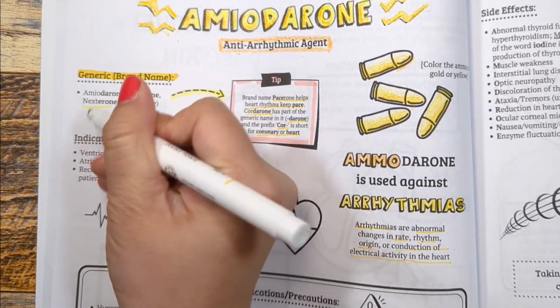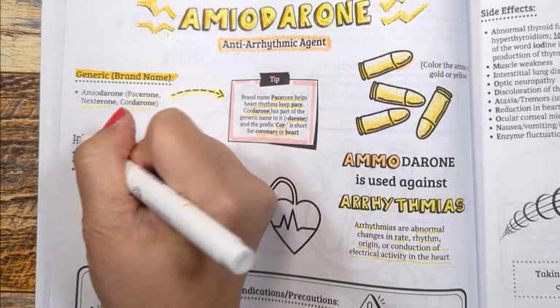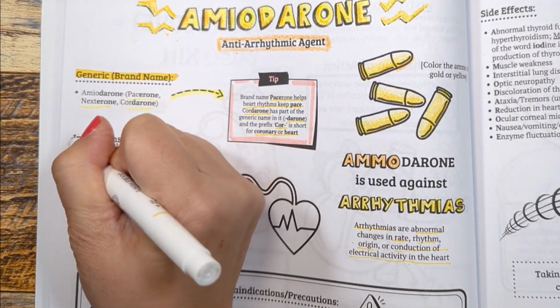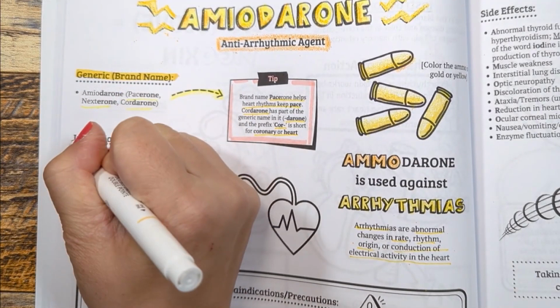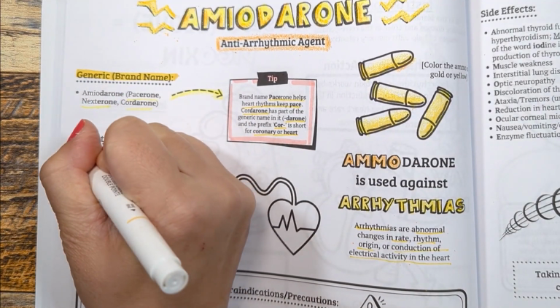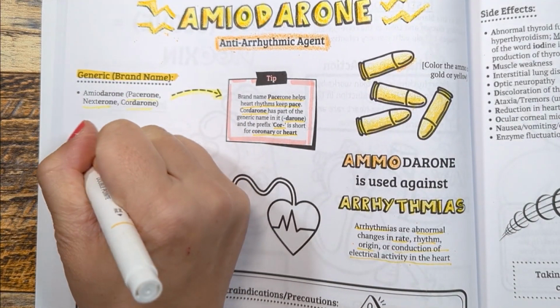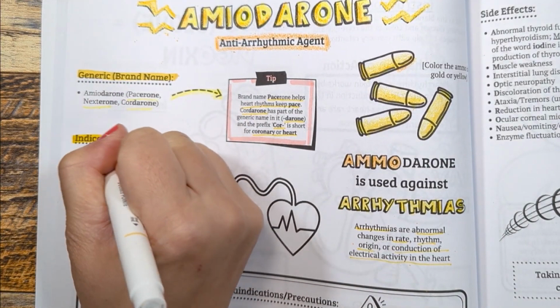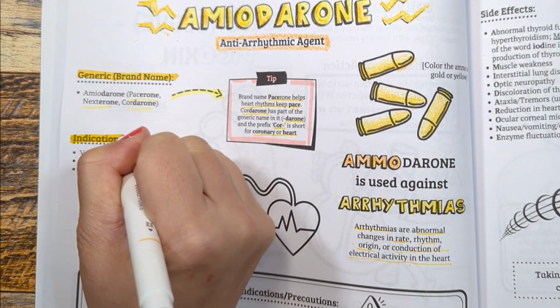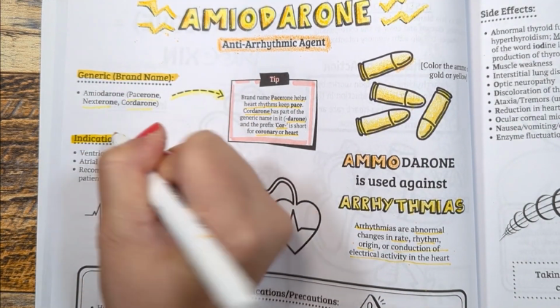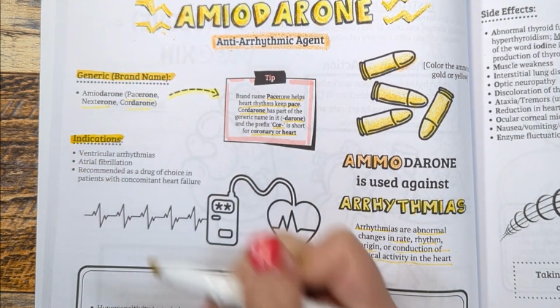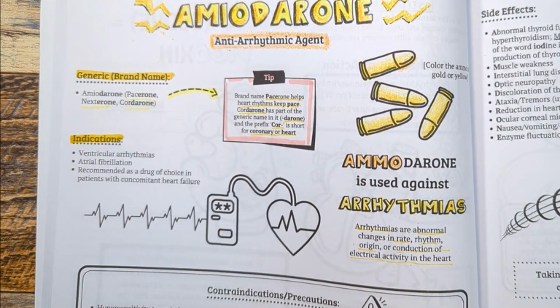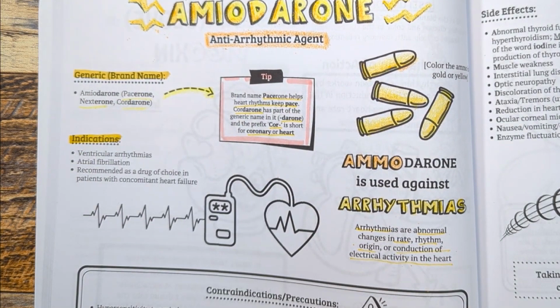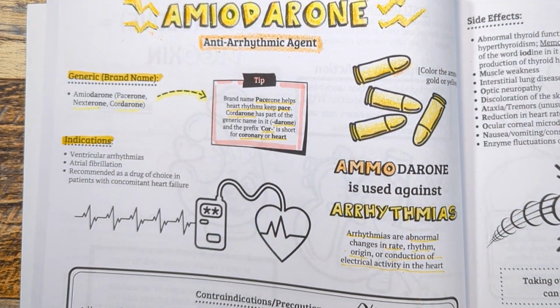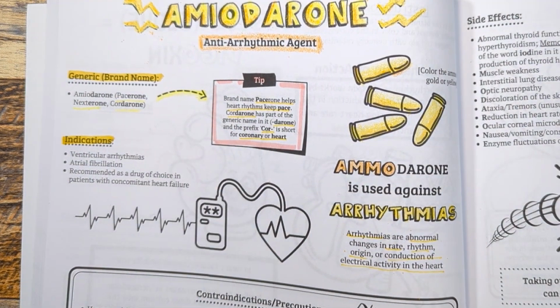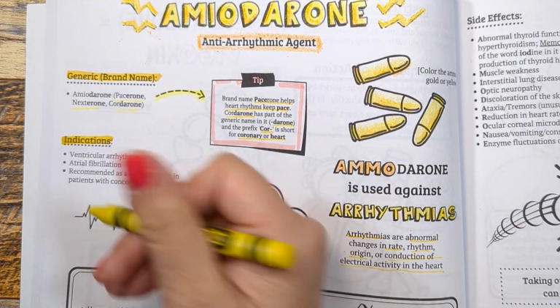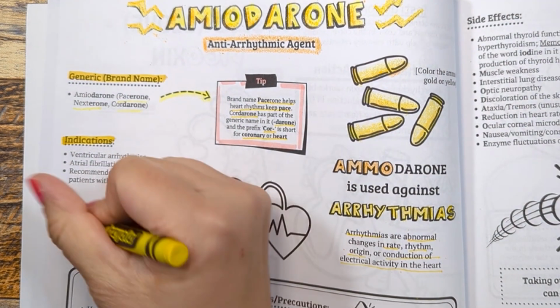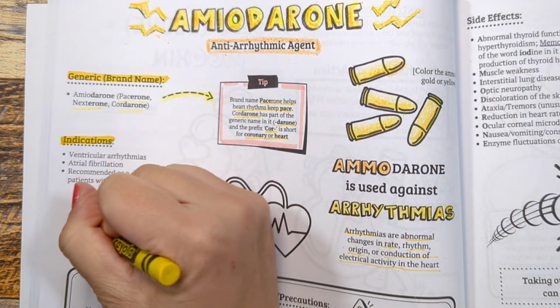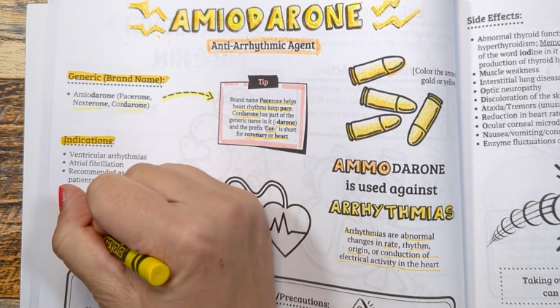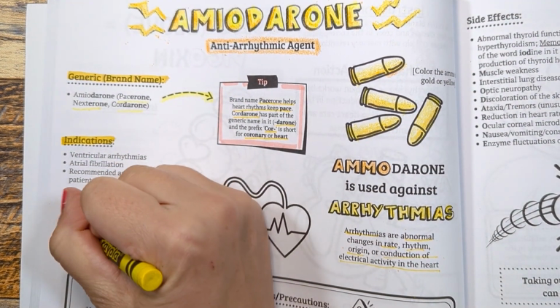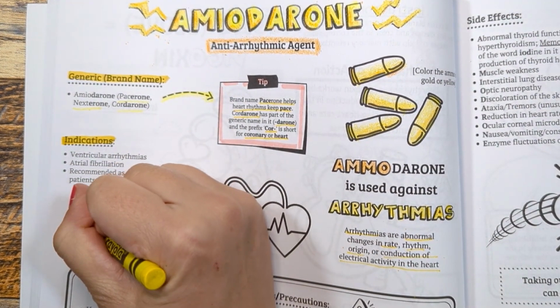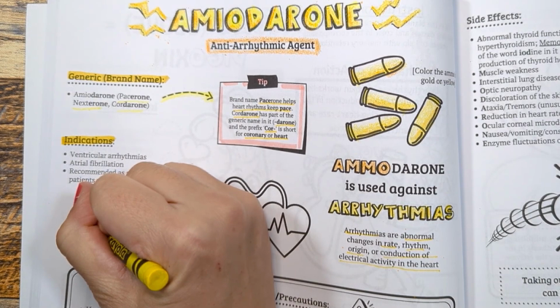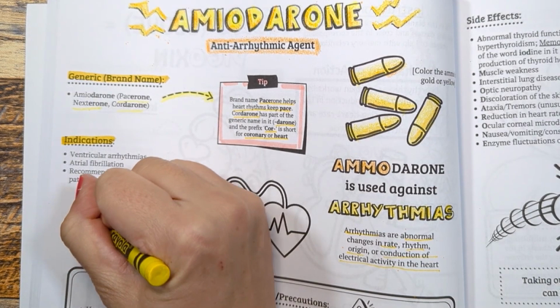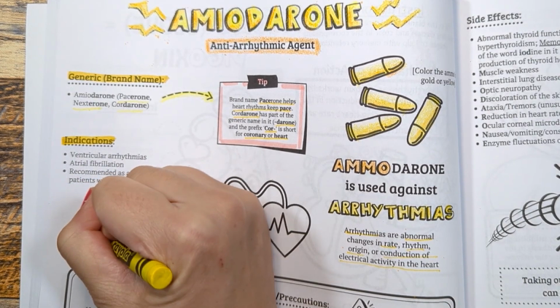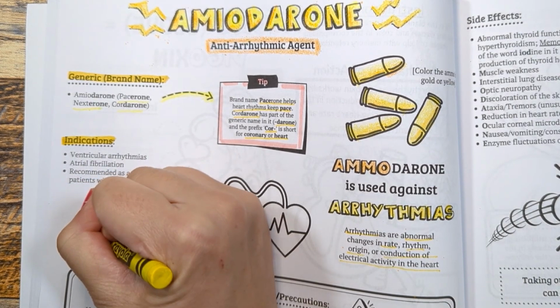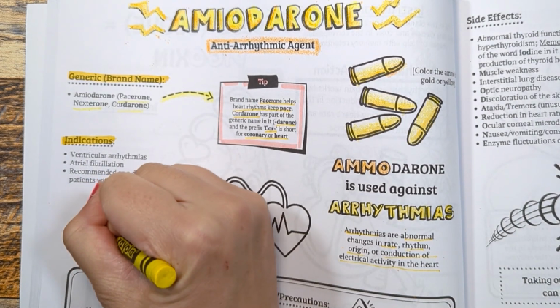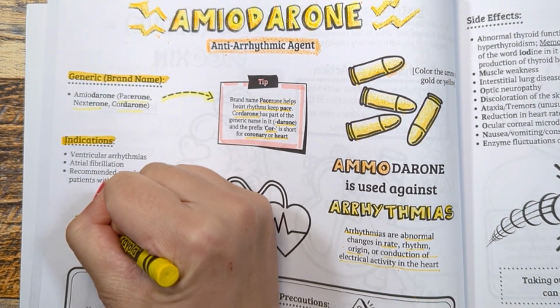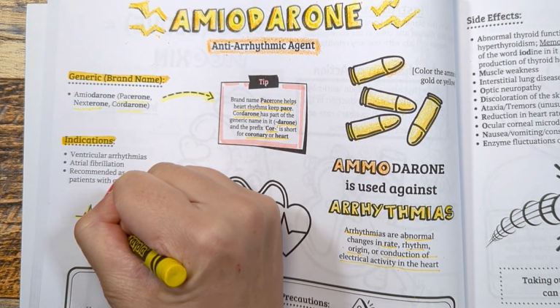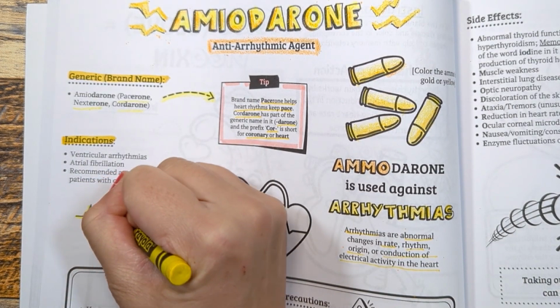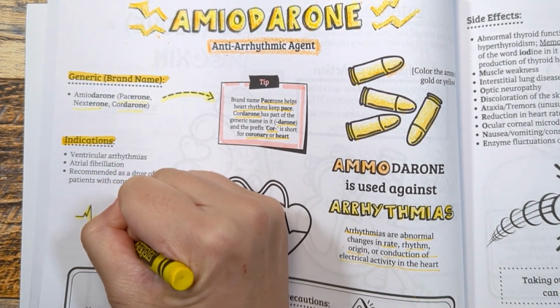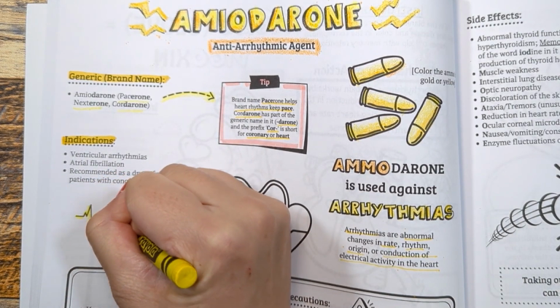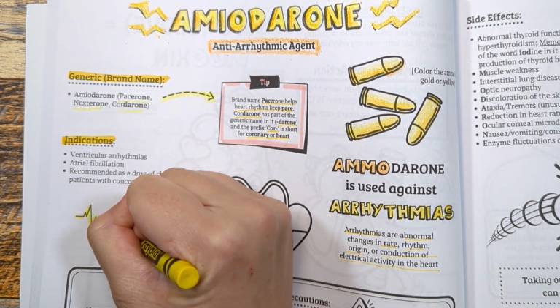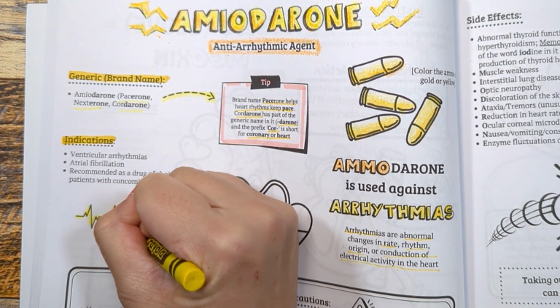Other indications for this drug include atrial fibrillation and arrhythmias with underlying heart failure.